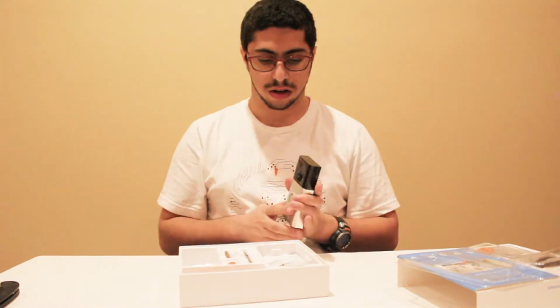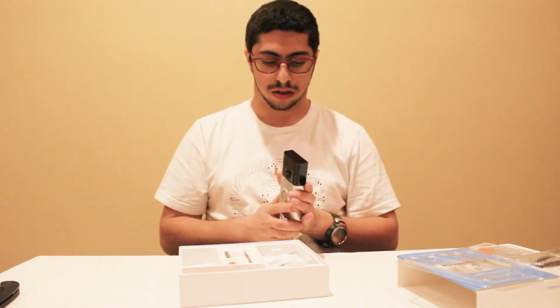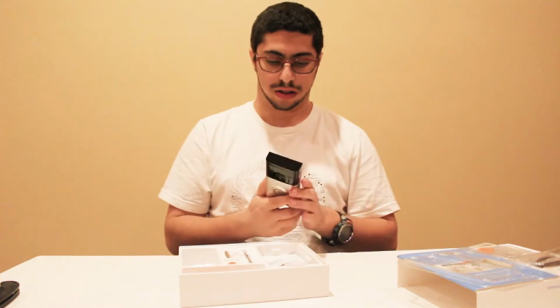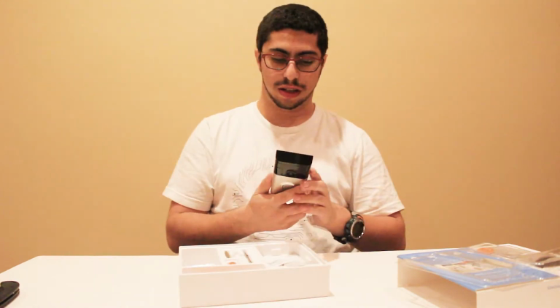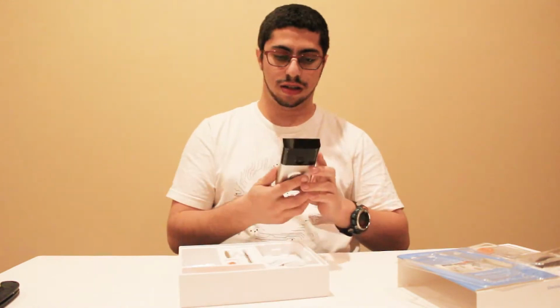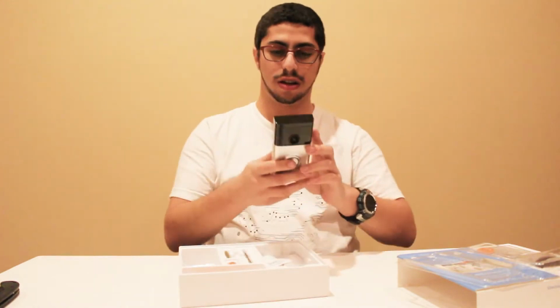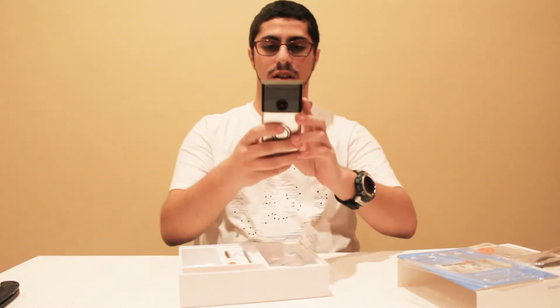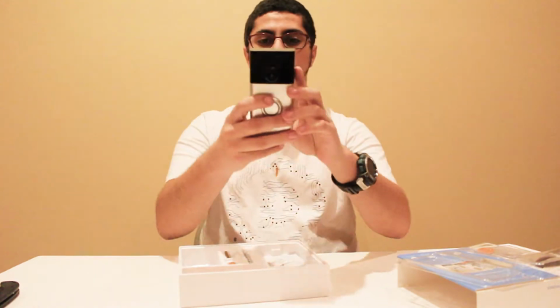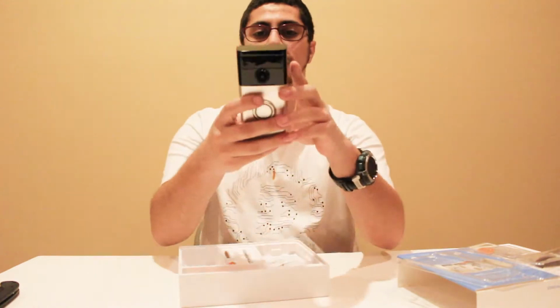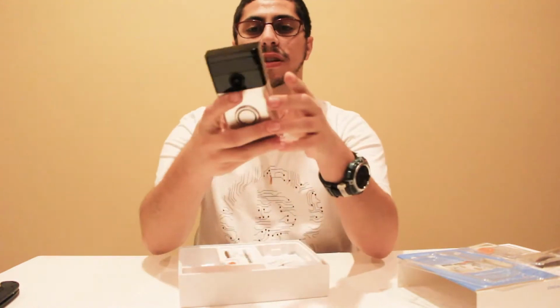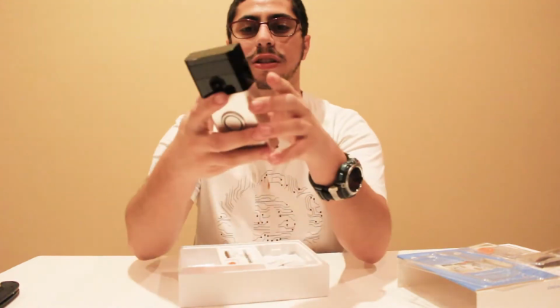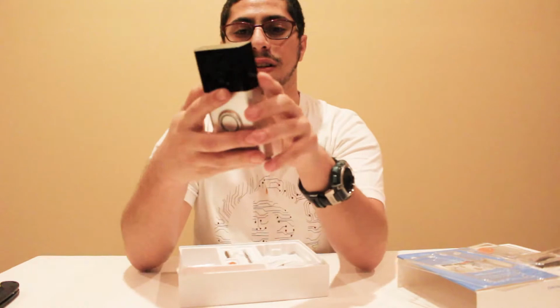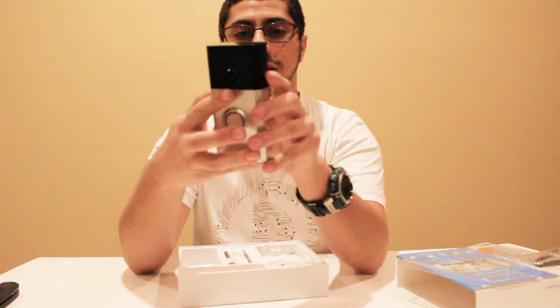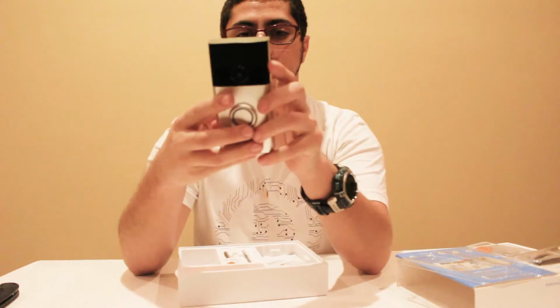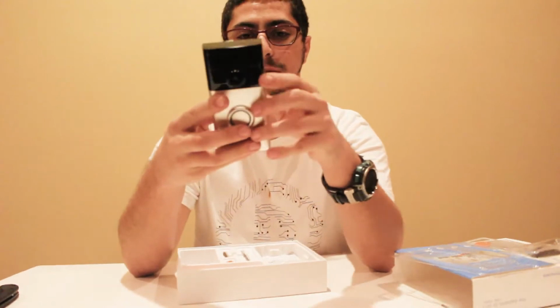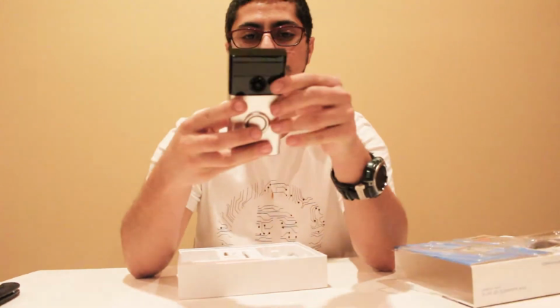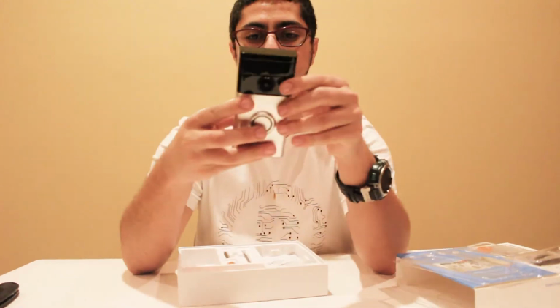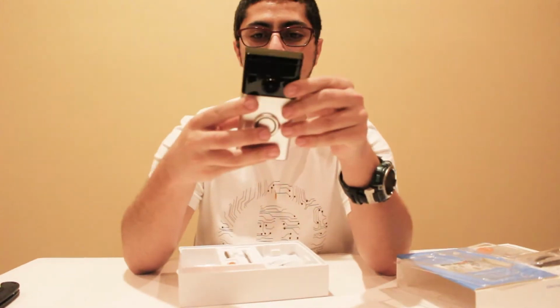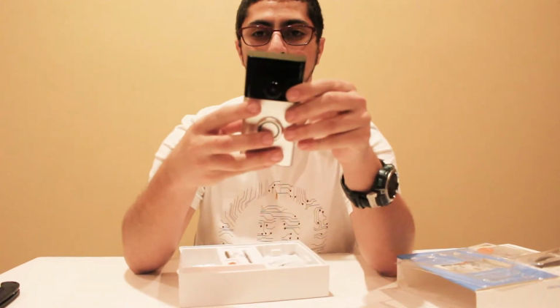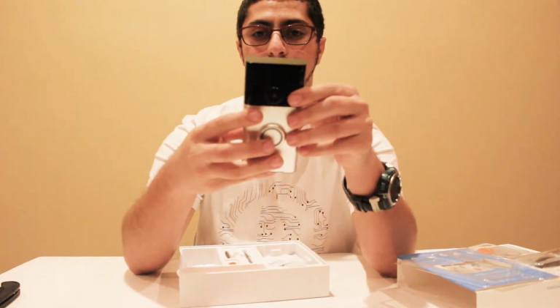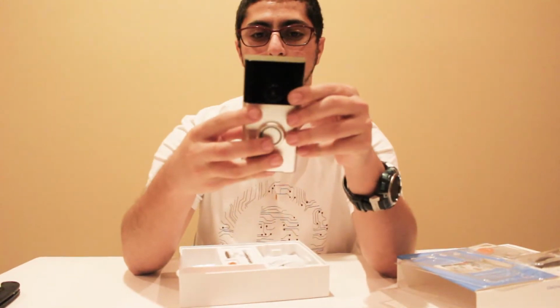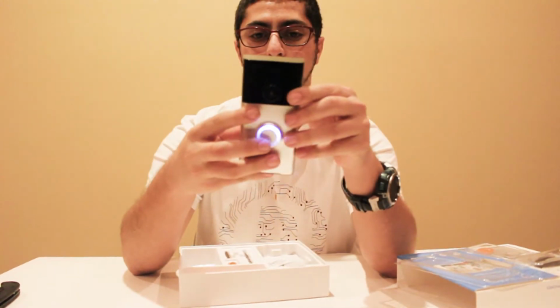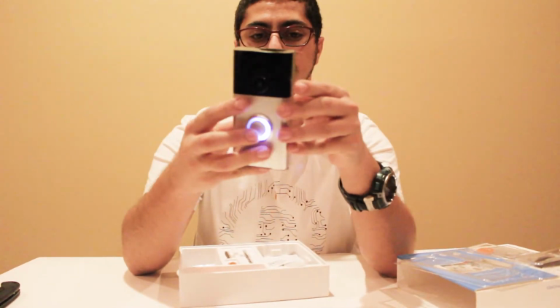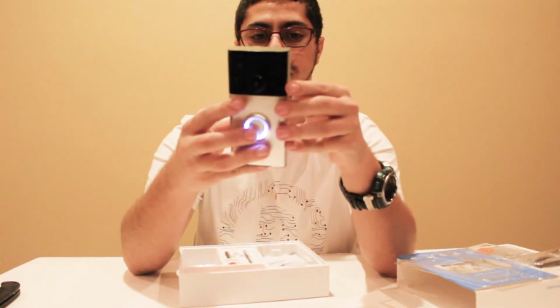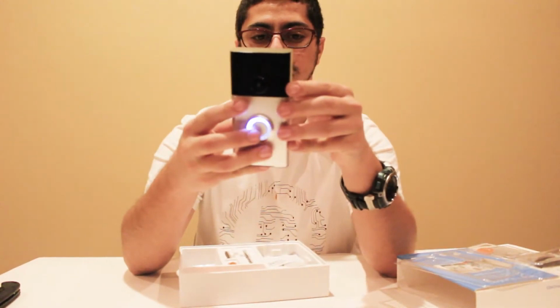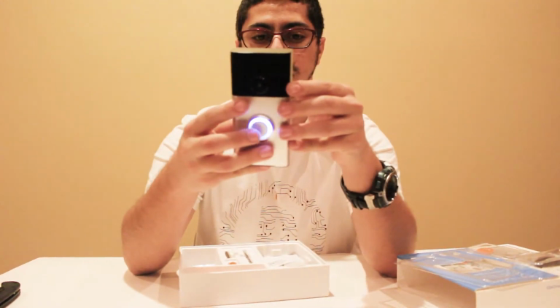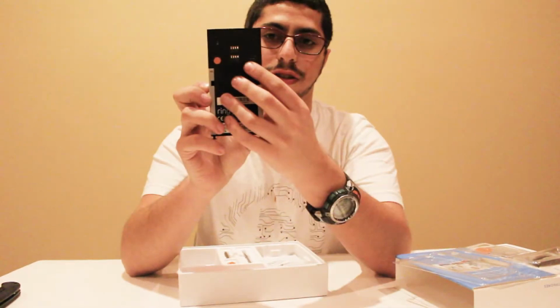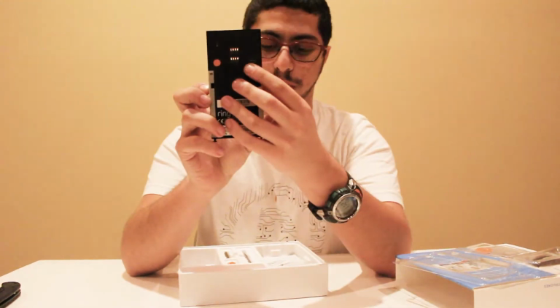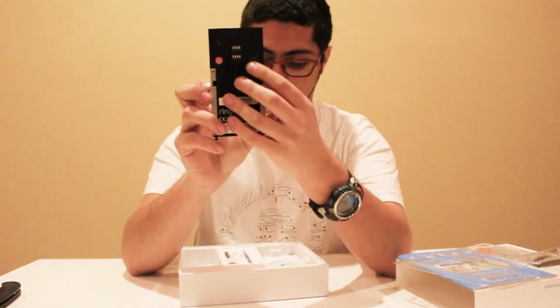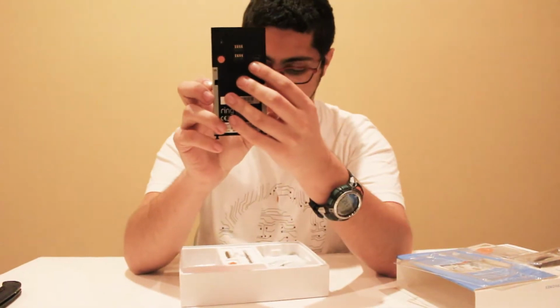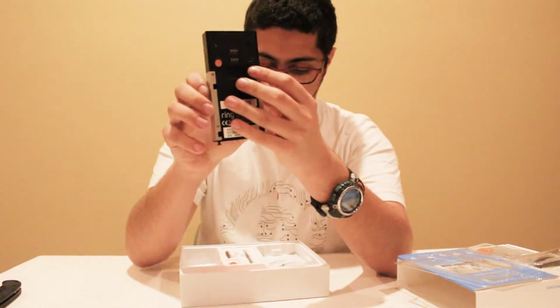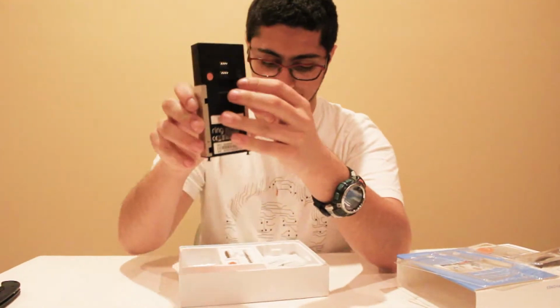So this is the doorbell. It's got a nice bit of weight to it, and on the back it has a port to charge.